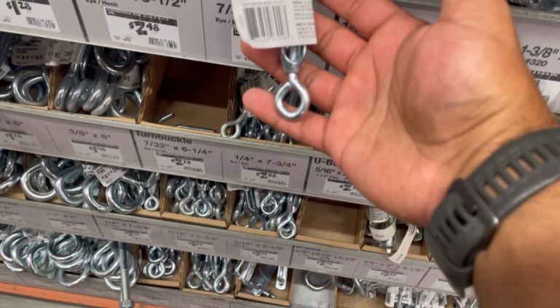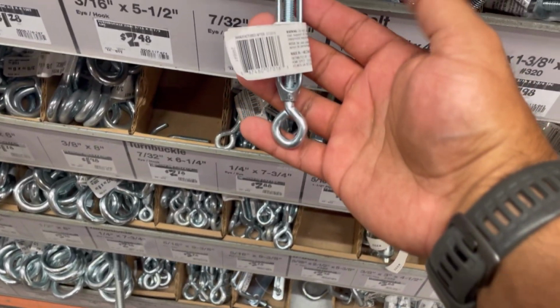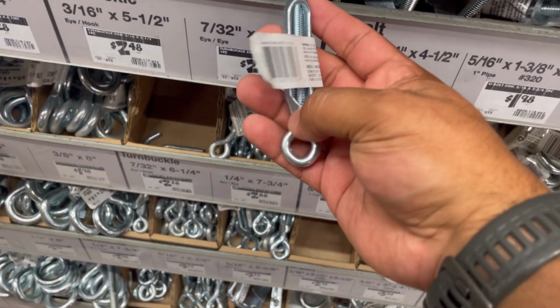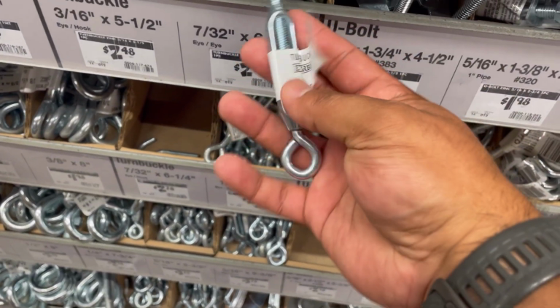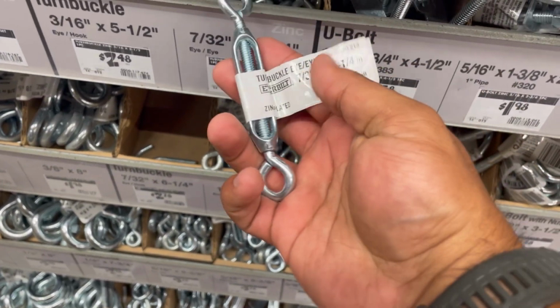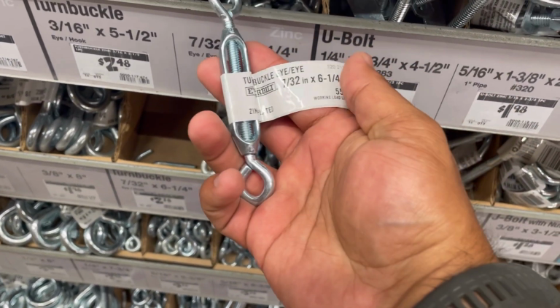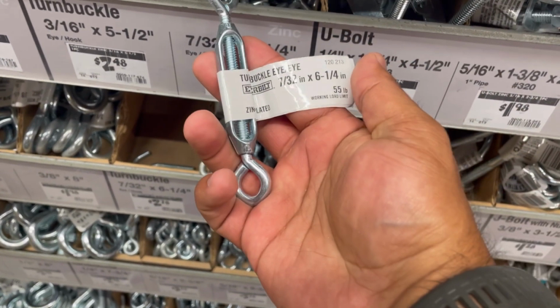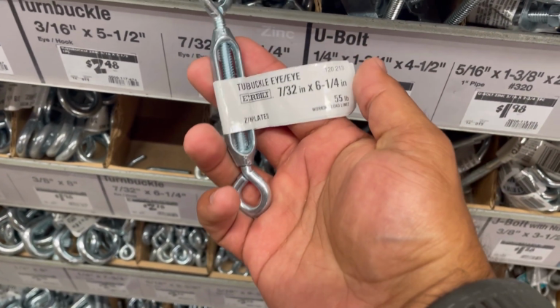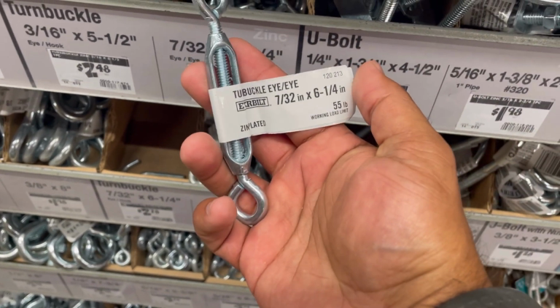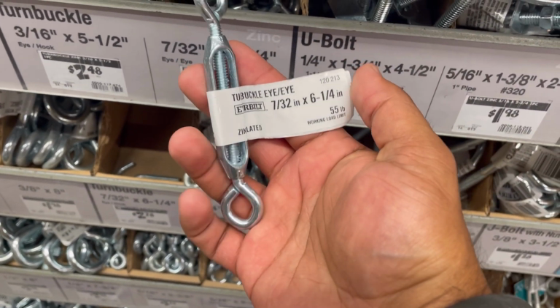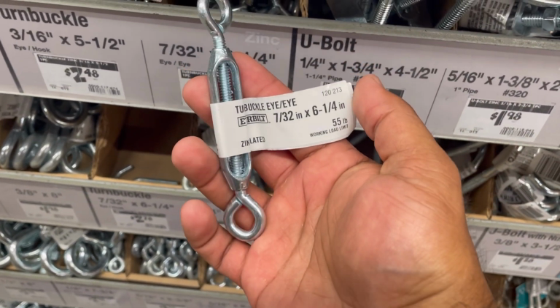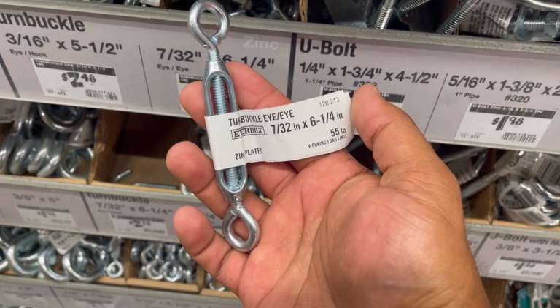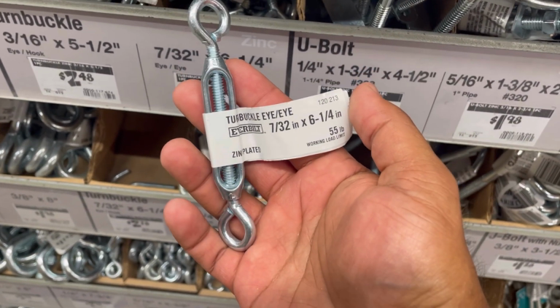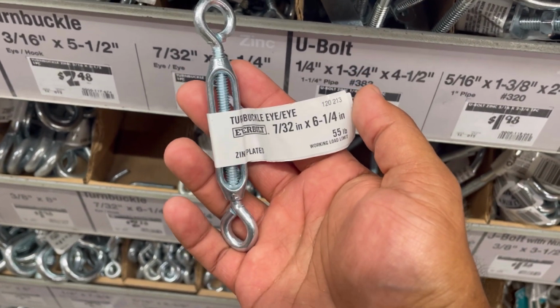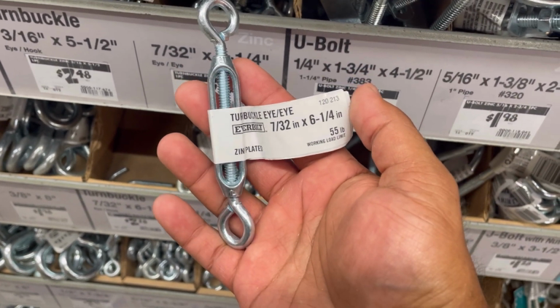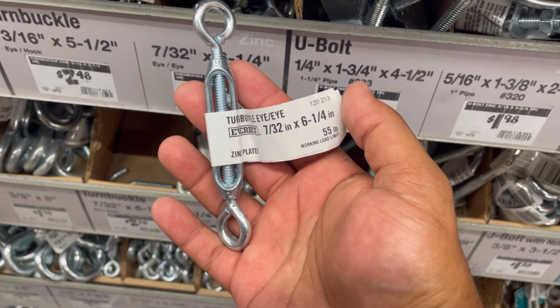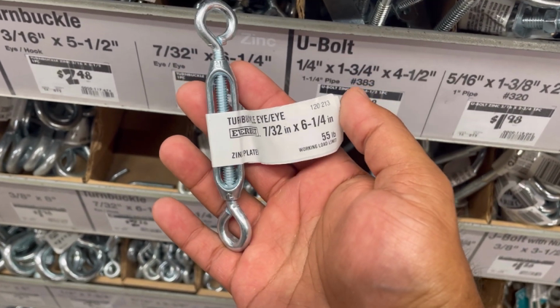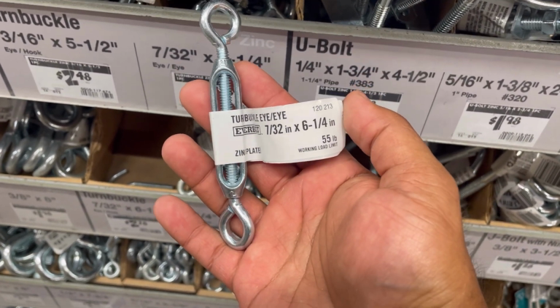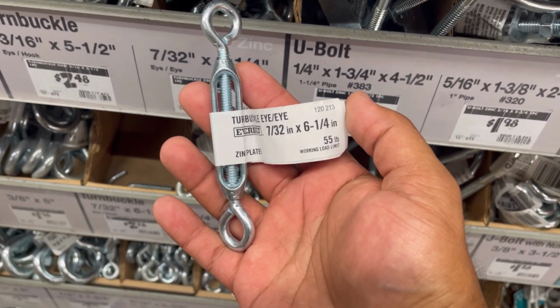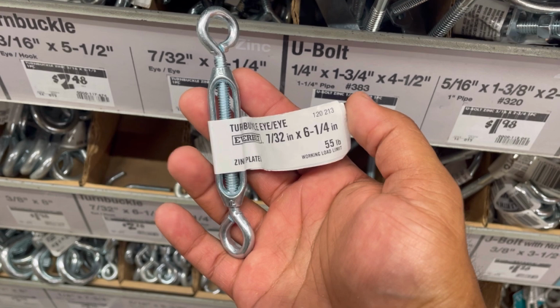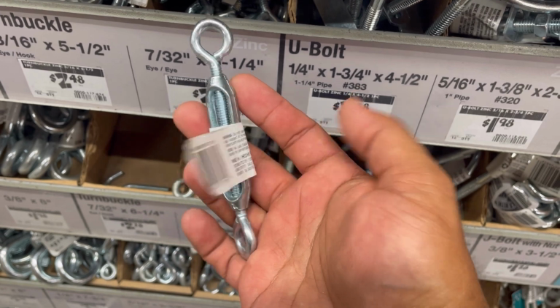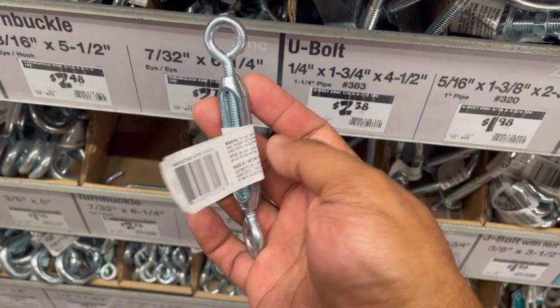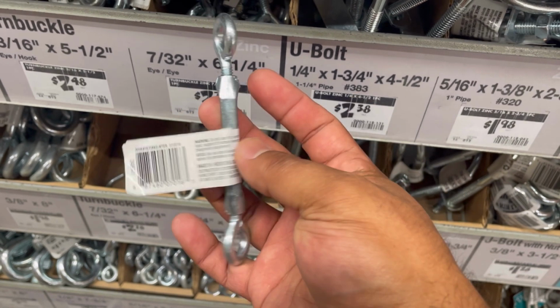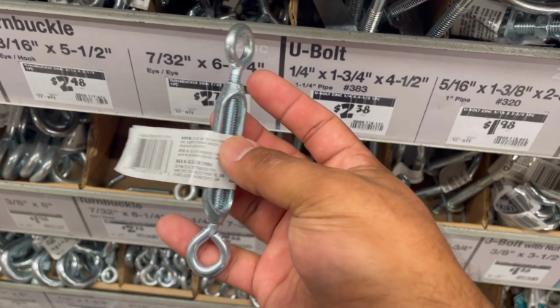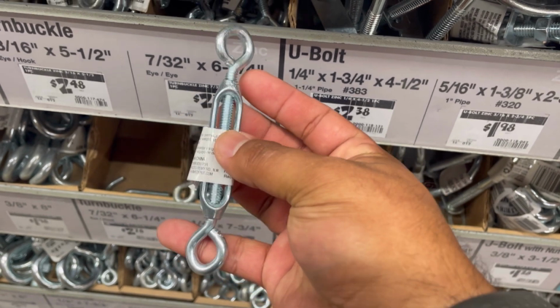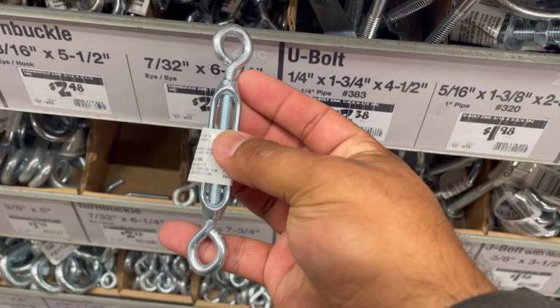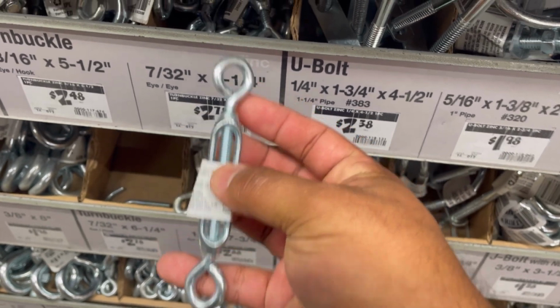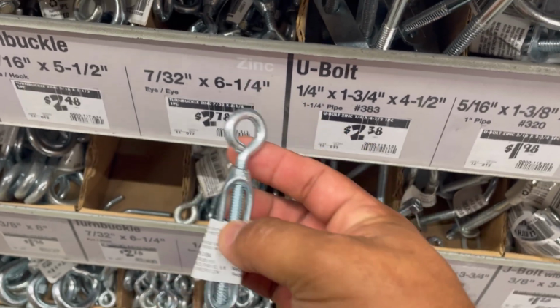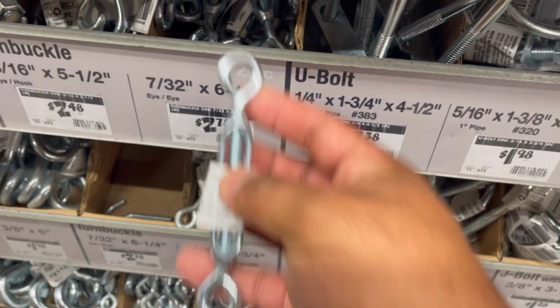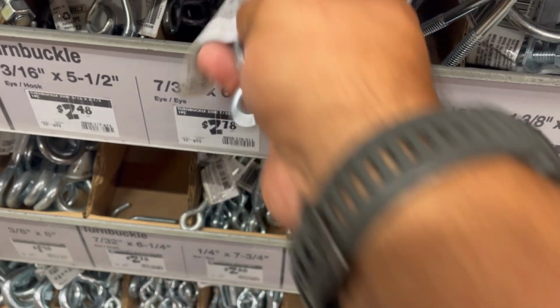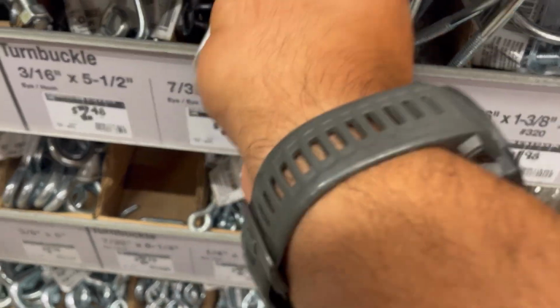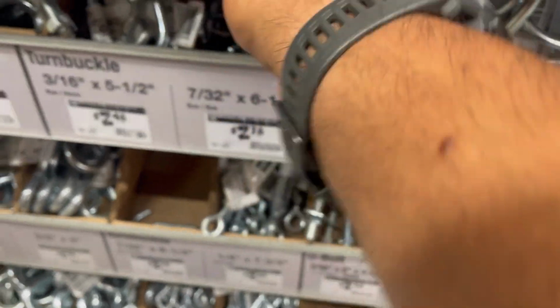It's important to have some S-hooks that I use for the cabling. I've also got these turnbuckles — turnbuckles are going to help you tighten up the roof or loosen it up so that you can unhook it.